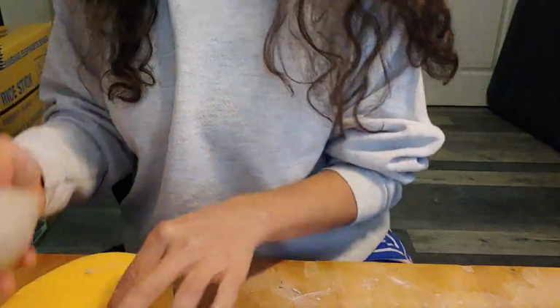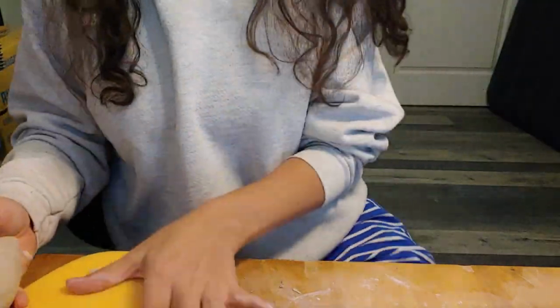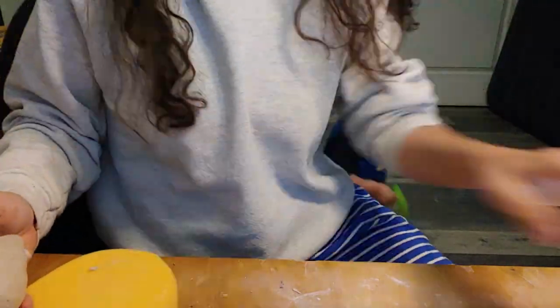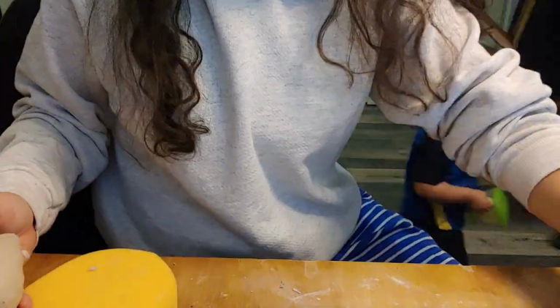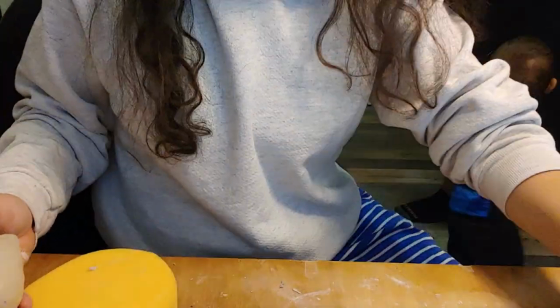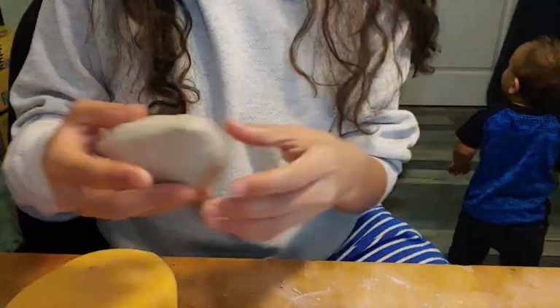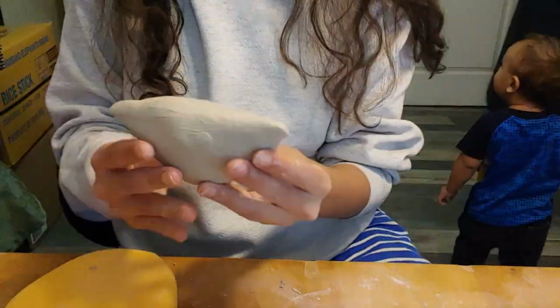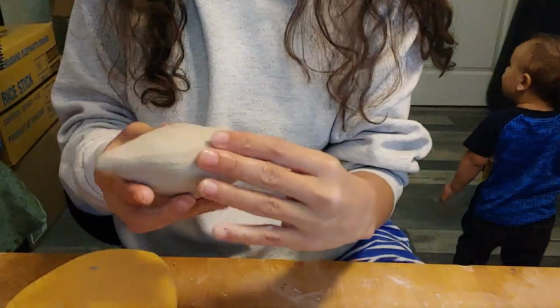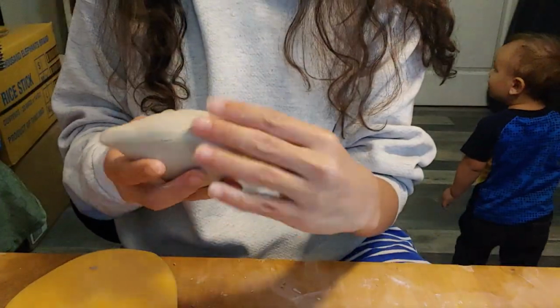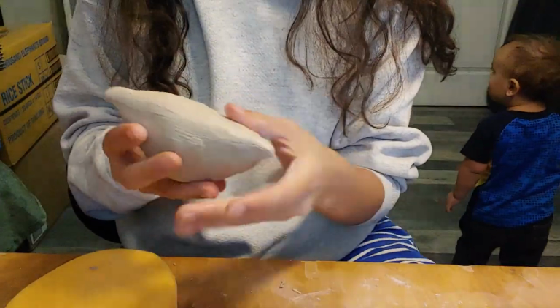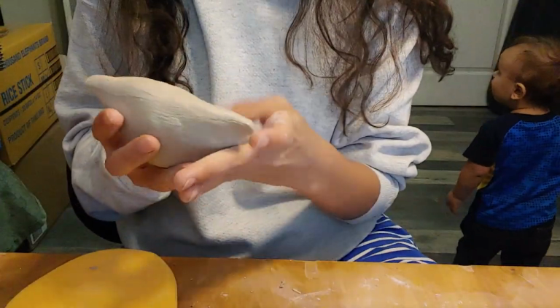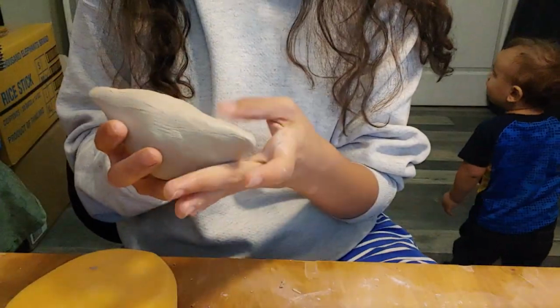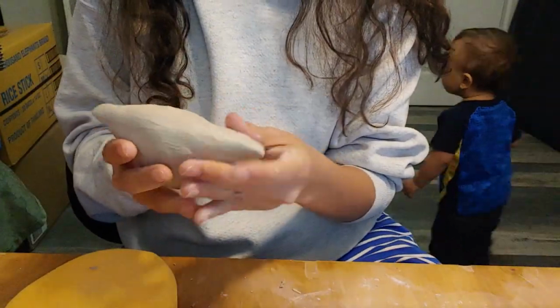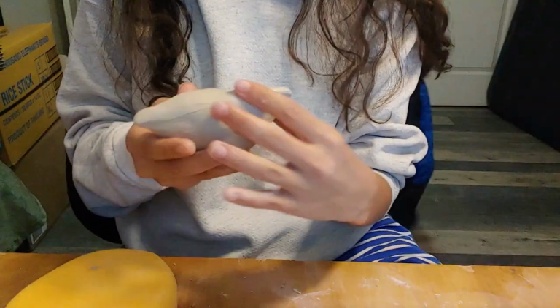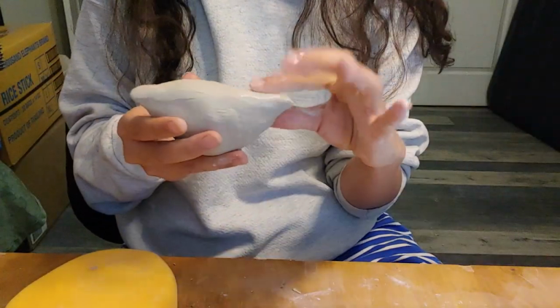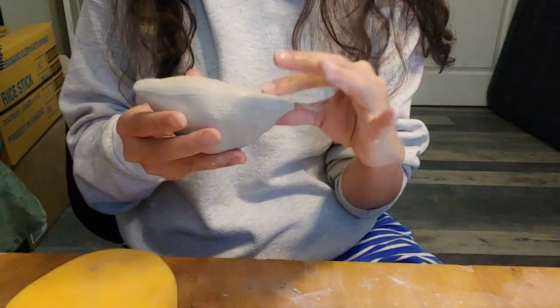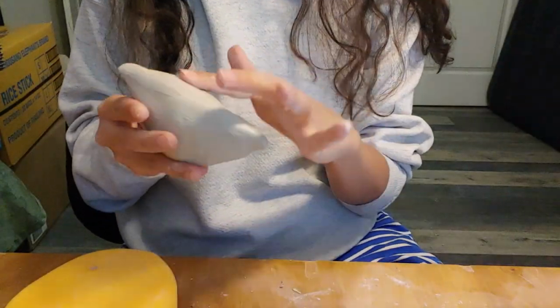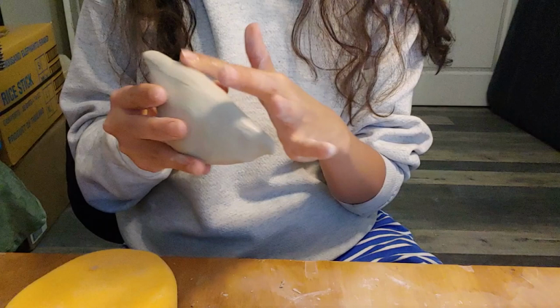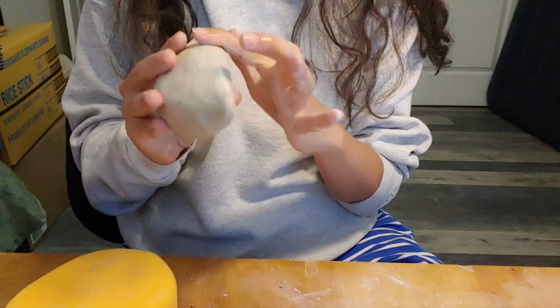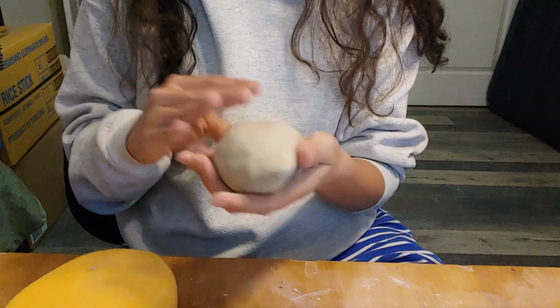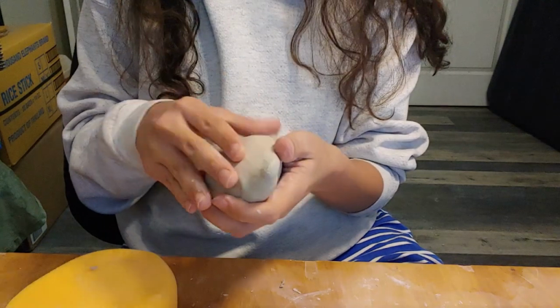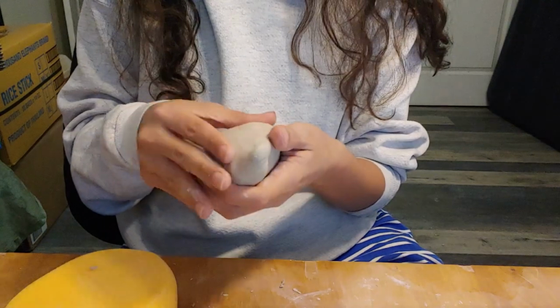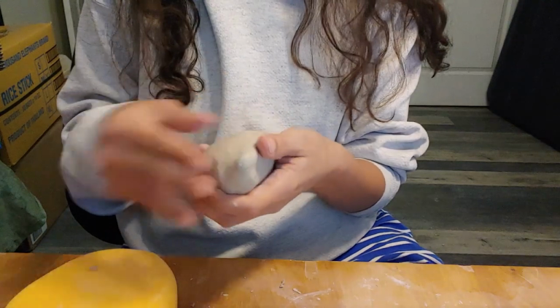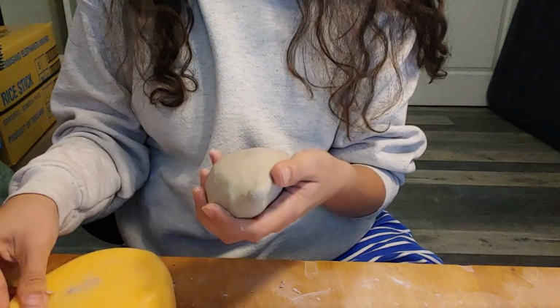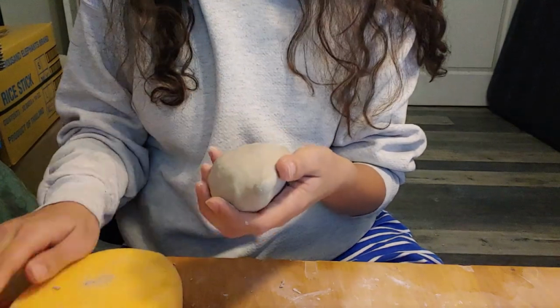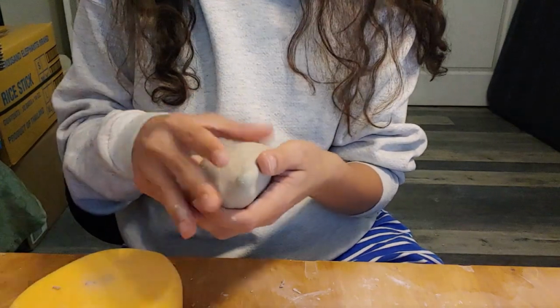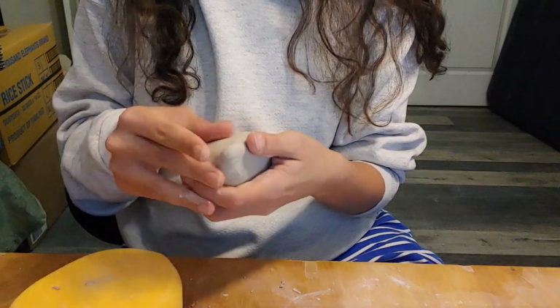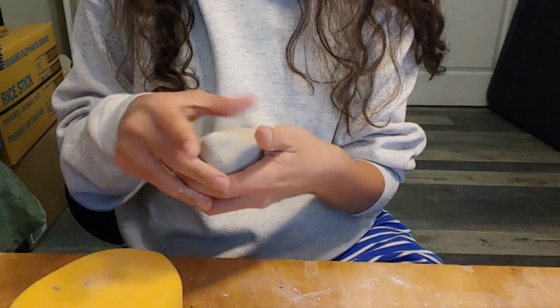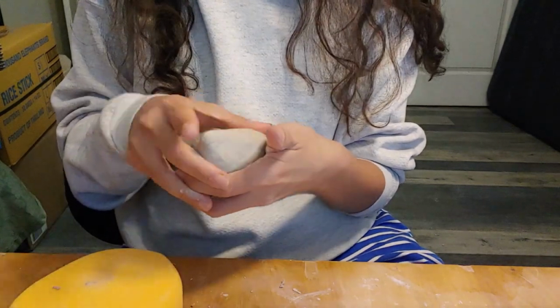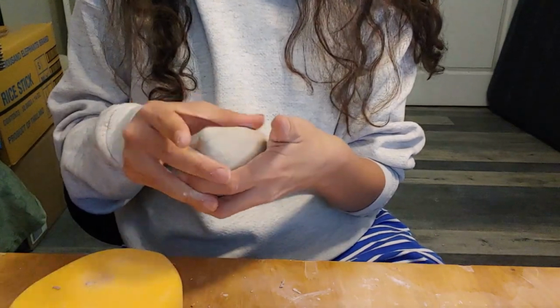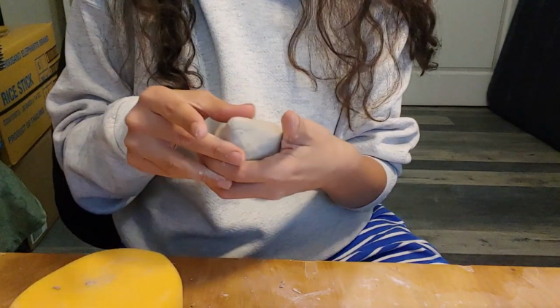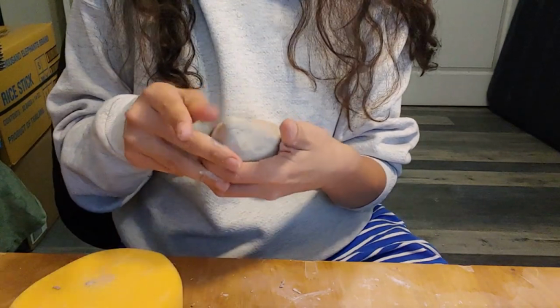My helpful assistant brought me a damp sponge so I can clean my hands and my work area while I'm working. This helps to keep the work looking more neat.